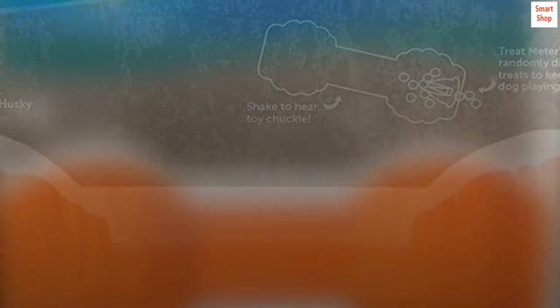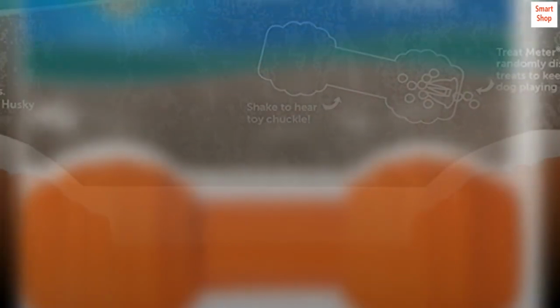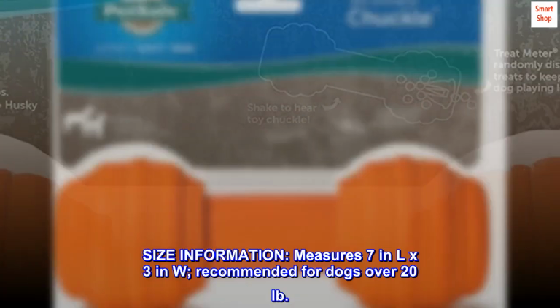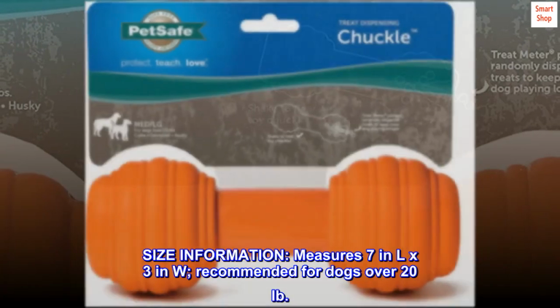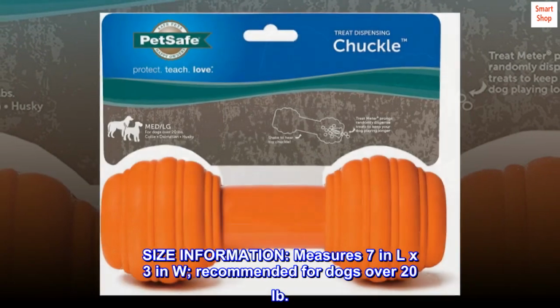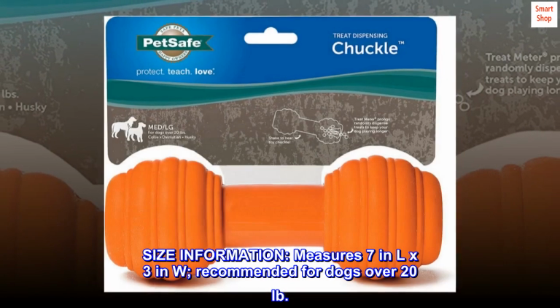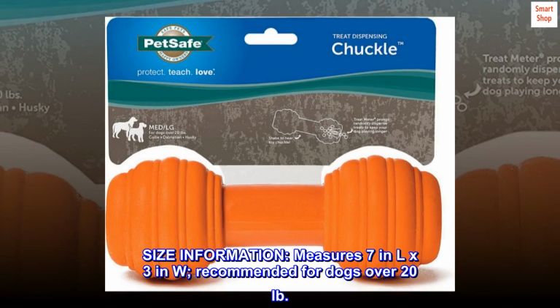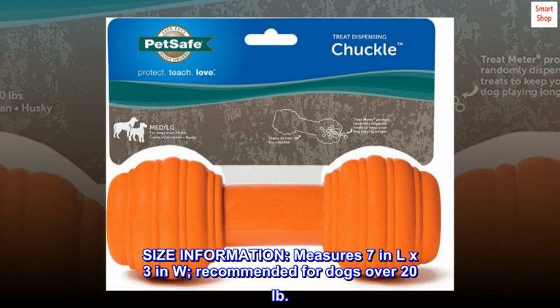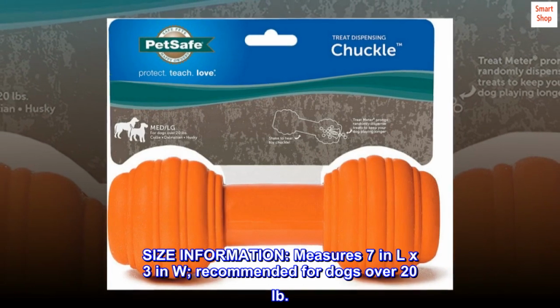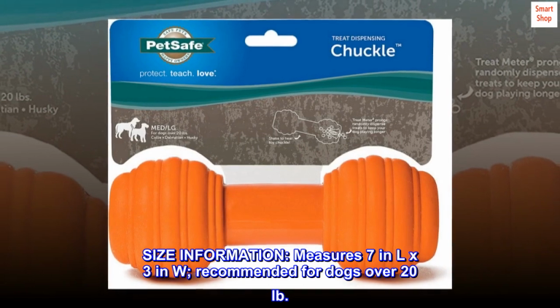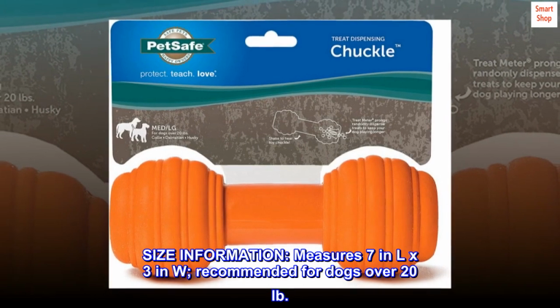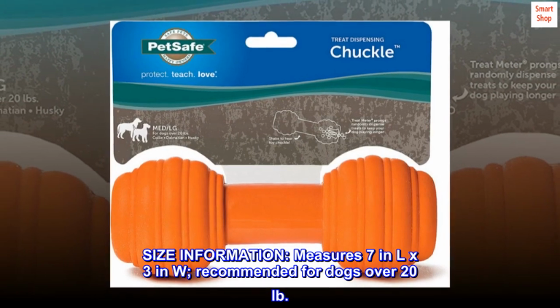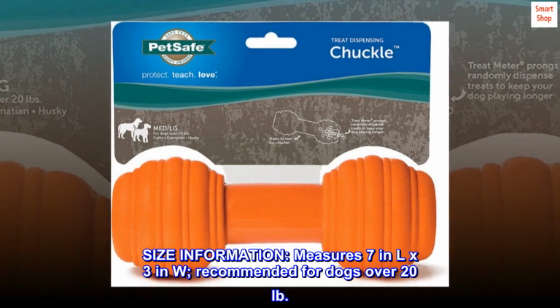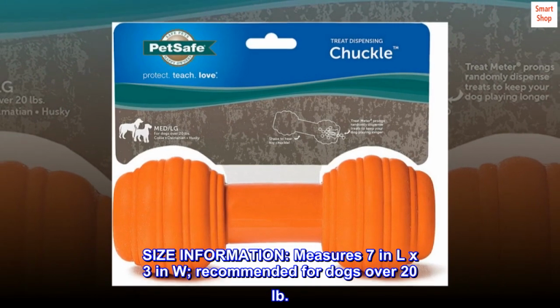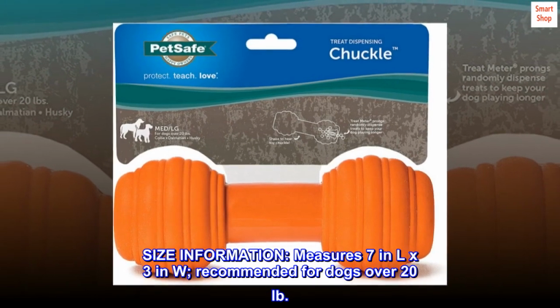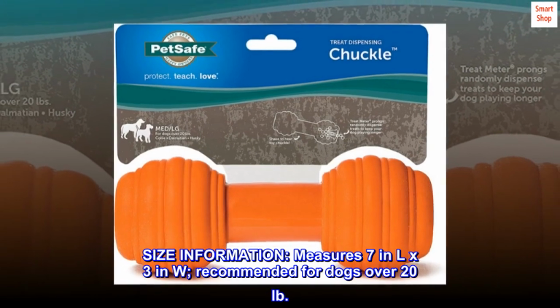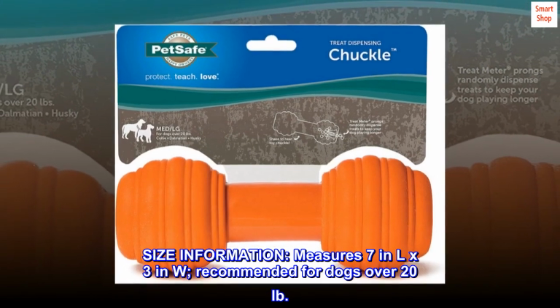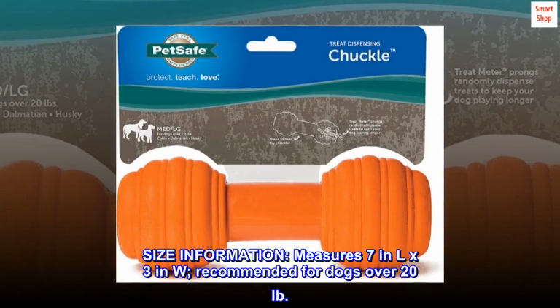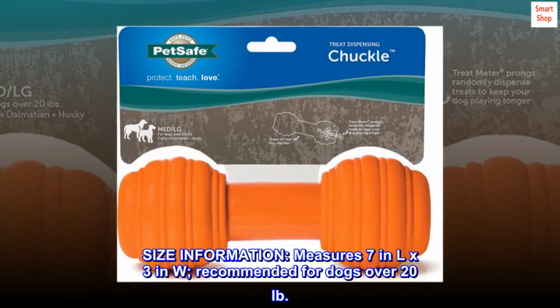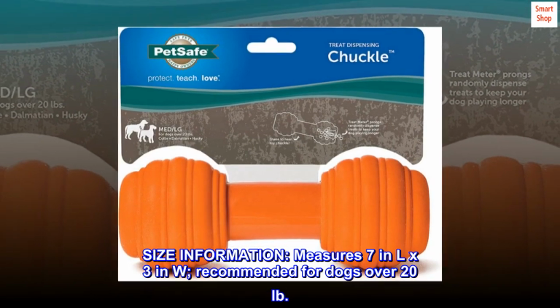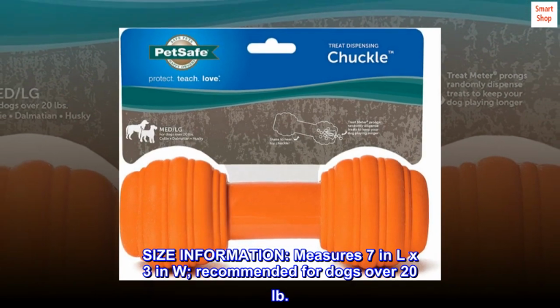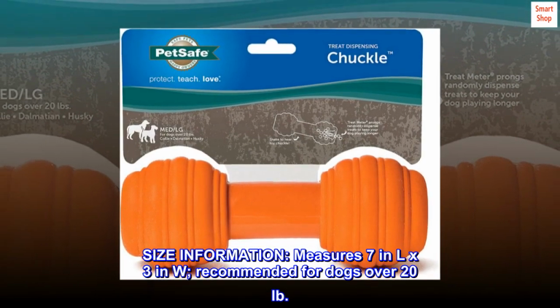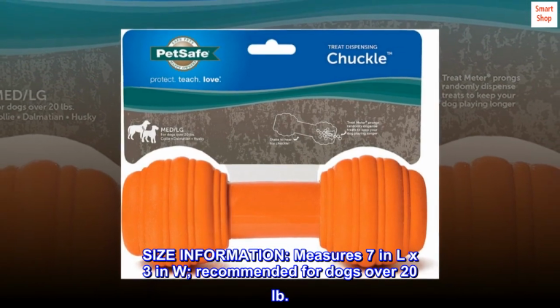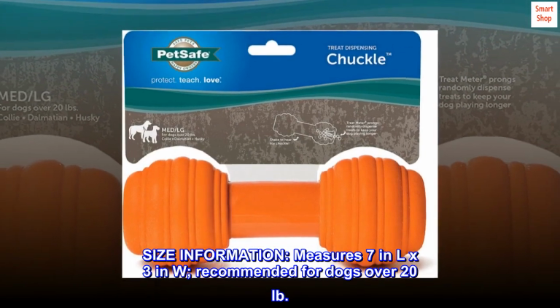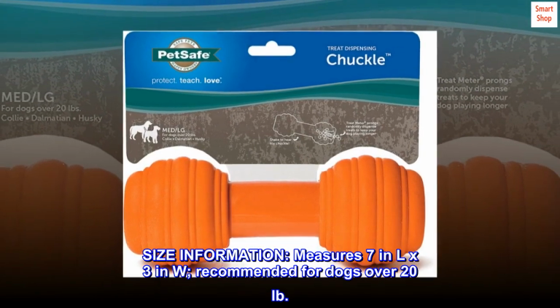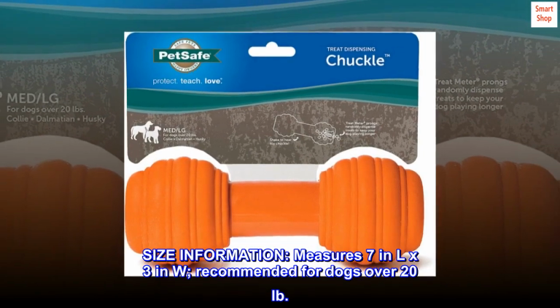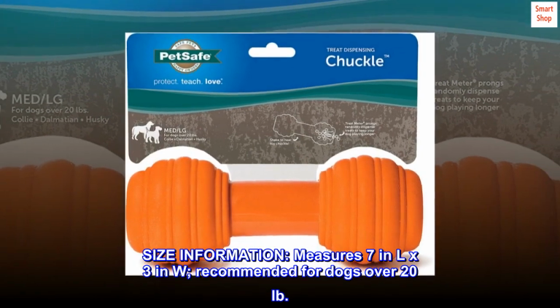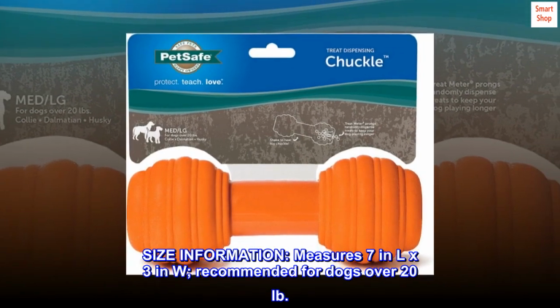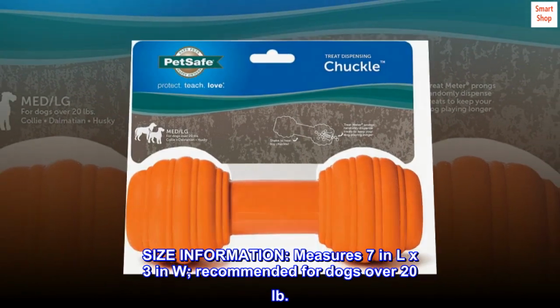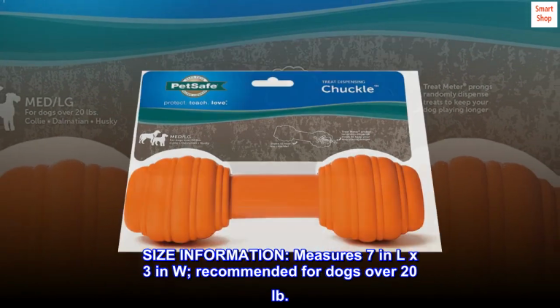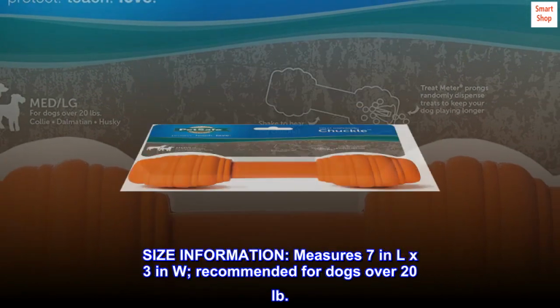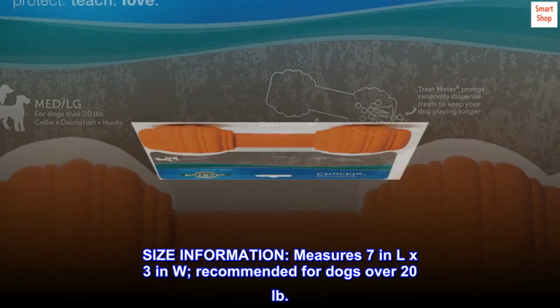Size information: measures 7 inches long by 3 inches wide. Recommended for dogs over 20 pounds.